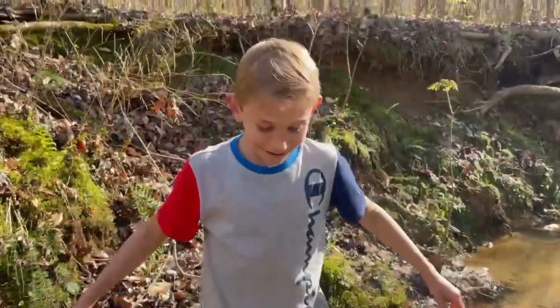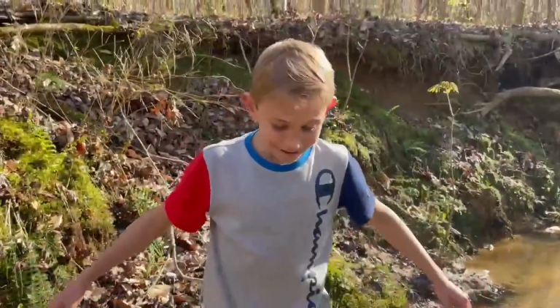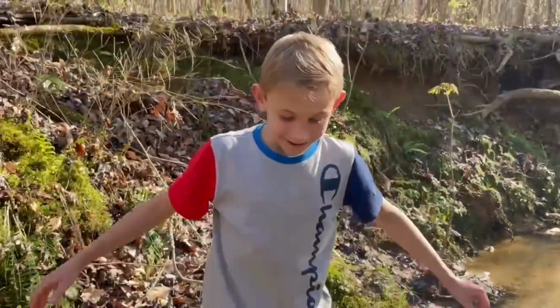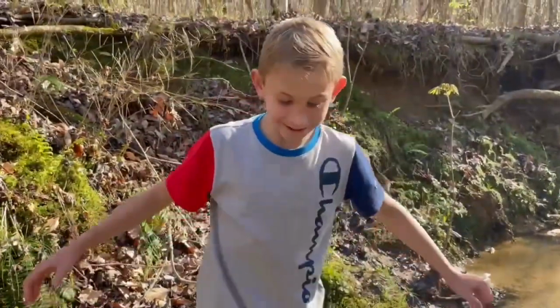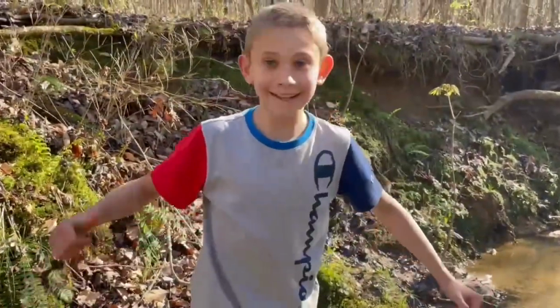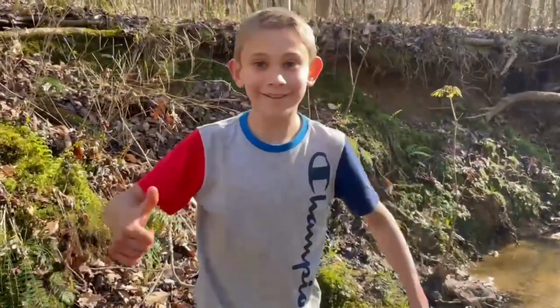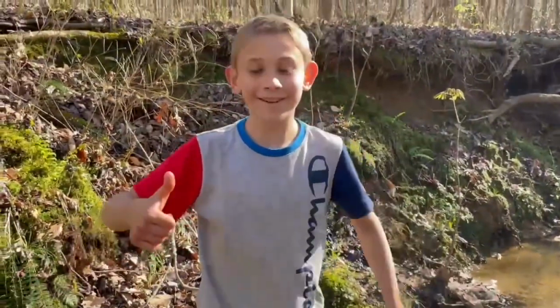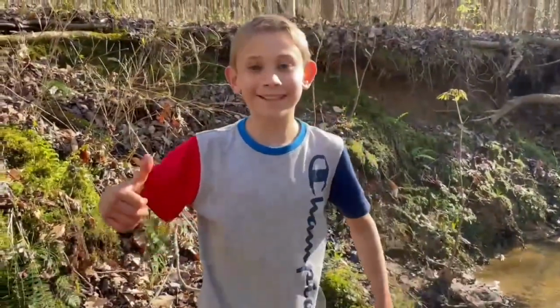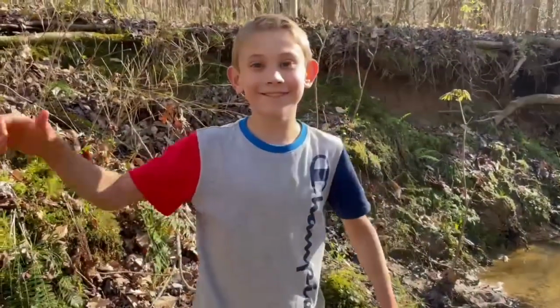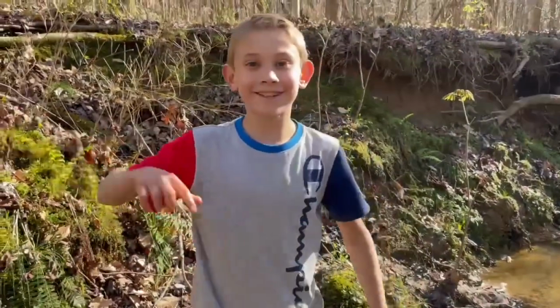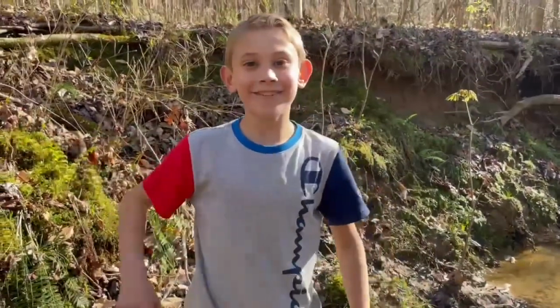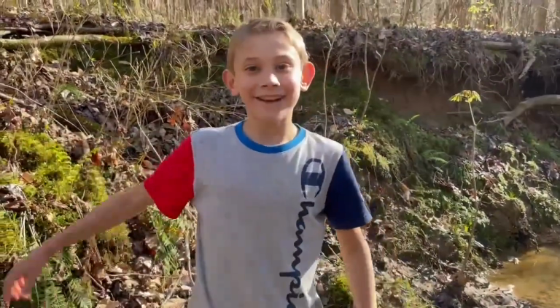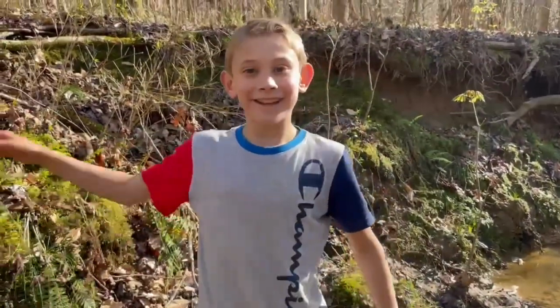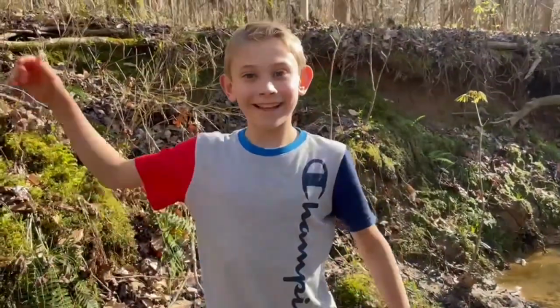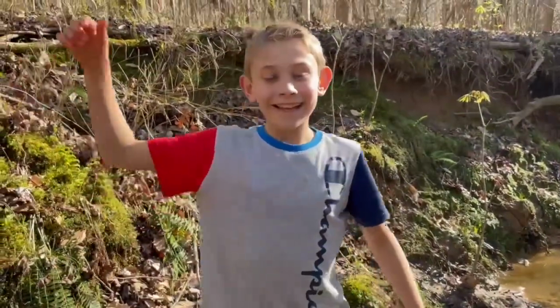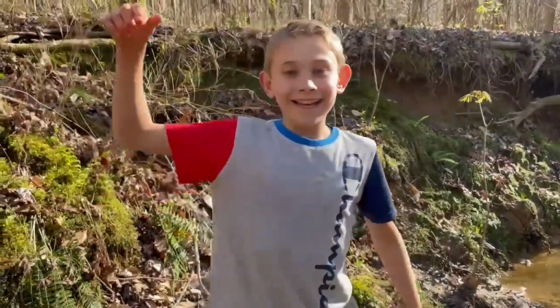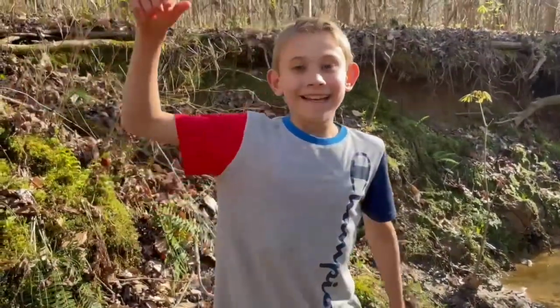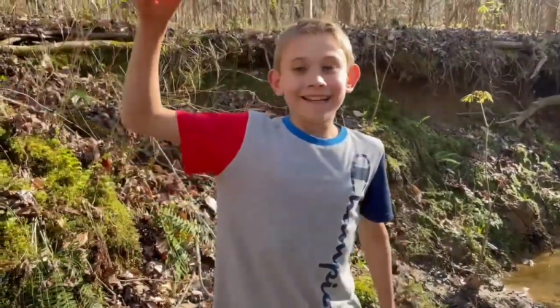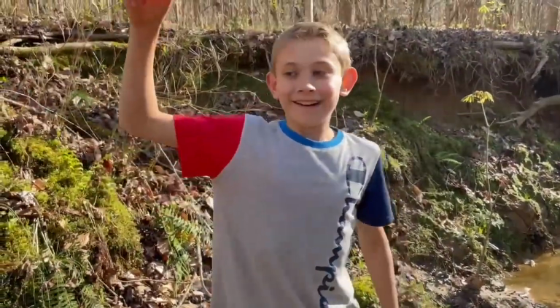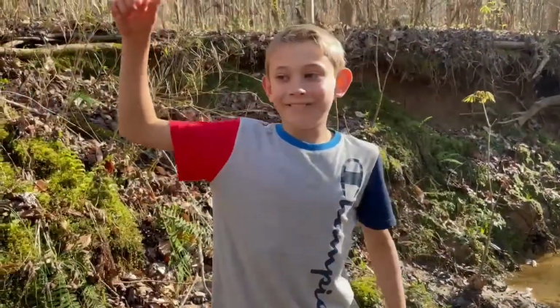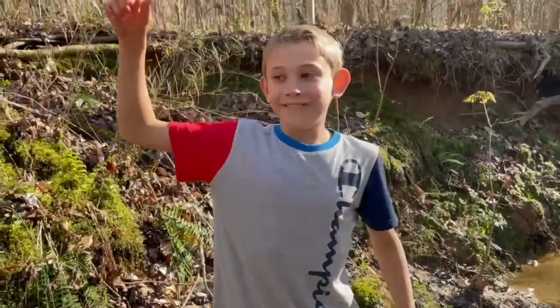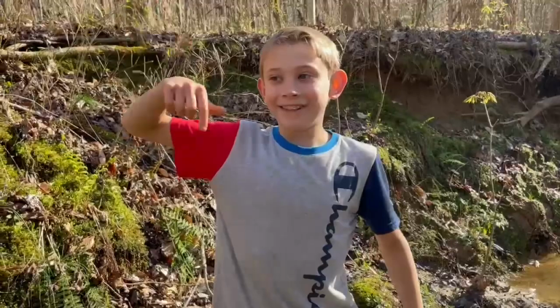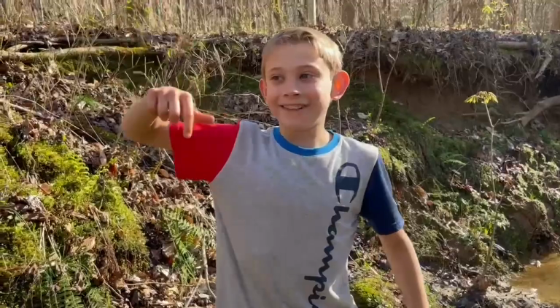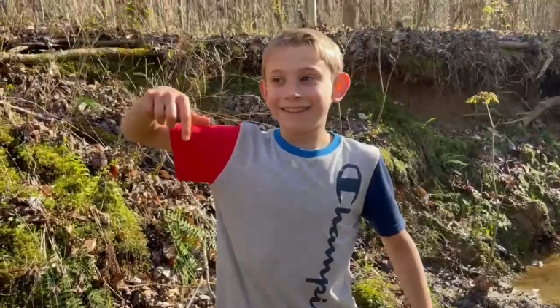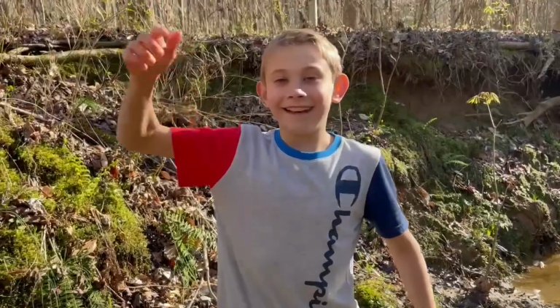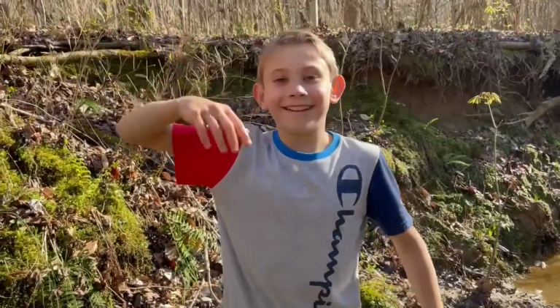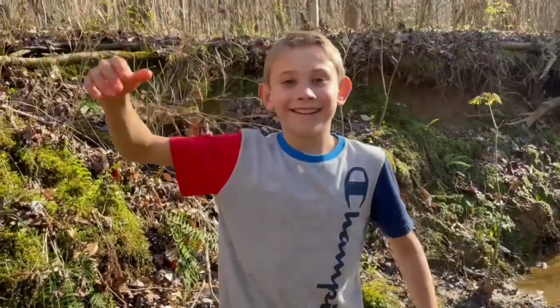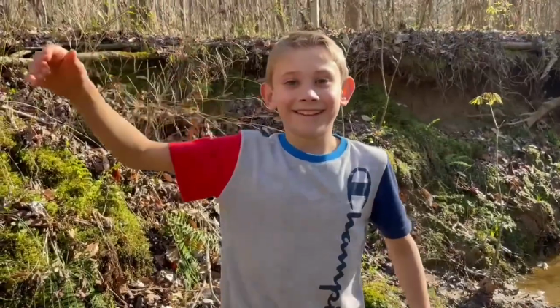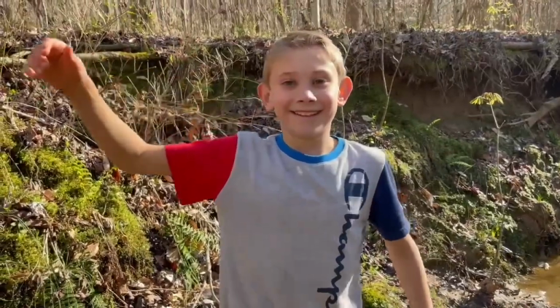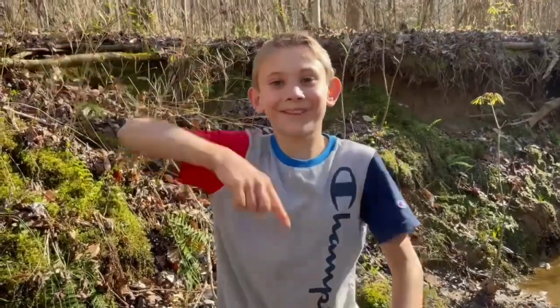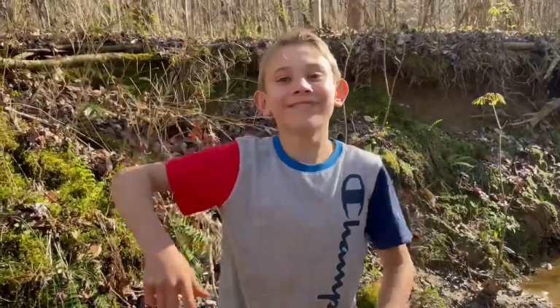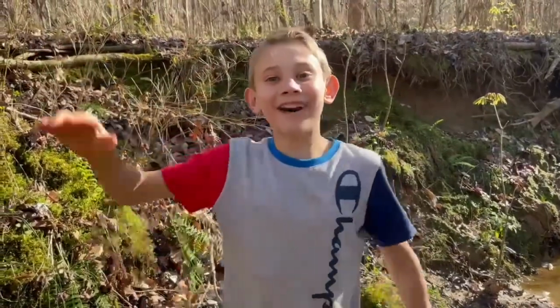Thanks for watching. Subscribe, like, and ring the bell. Bye!